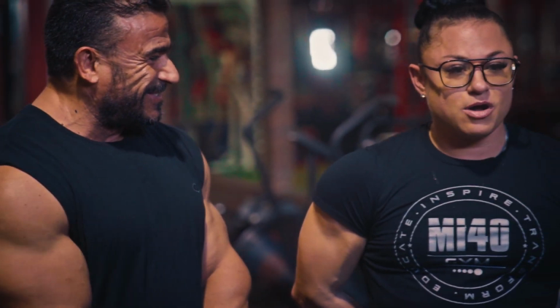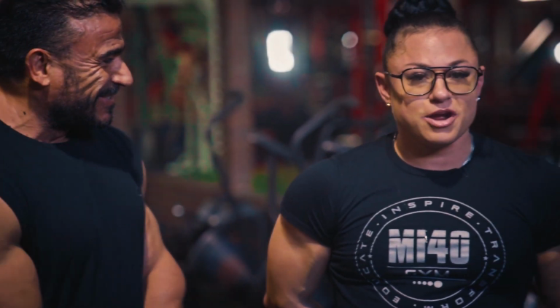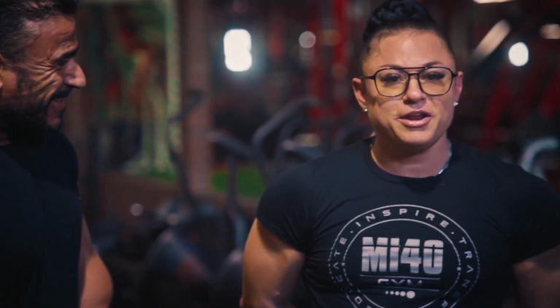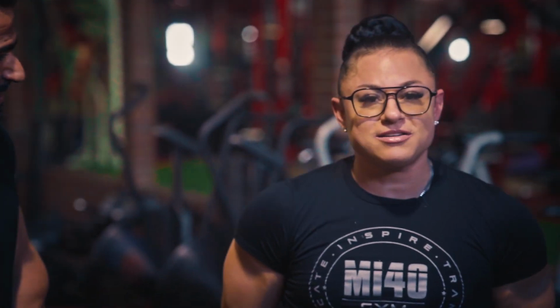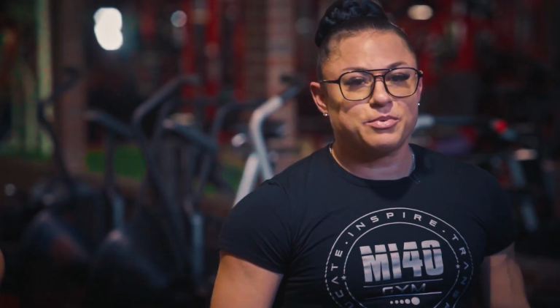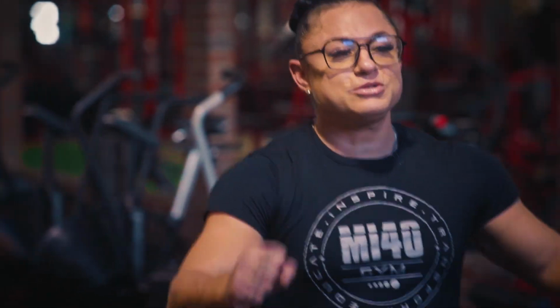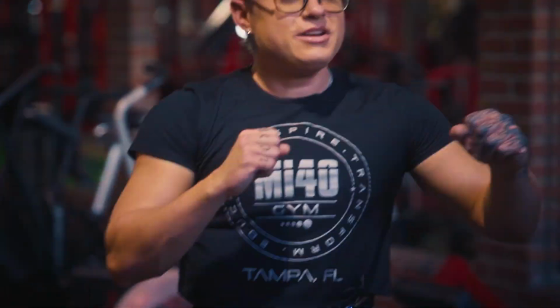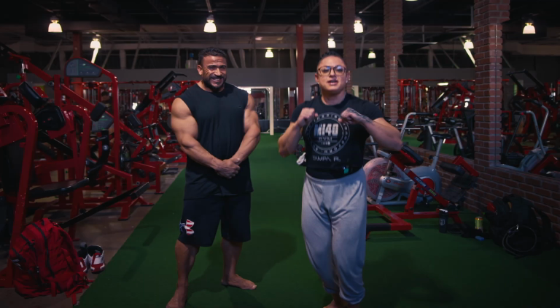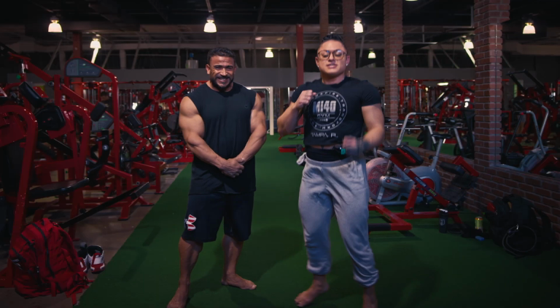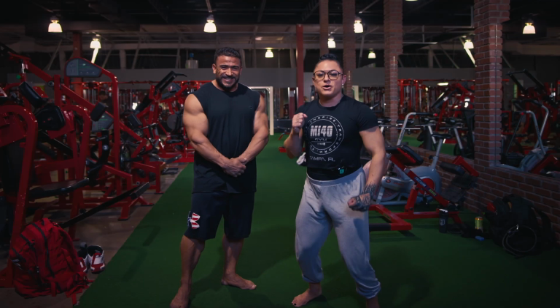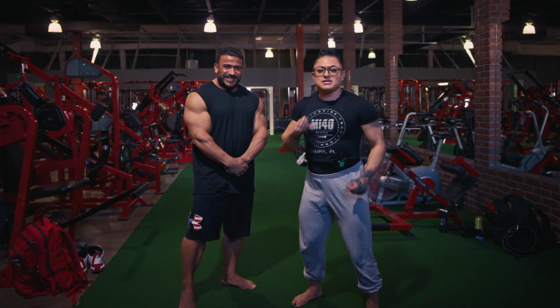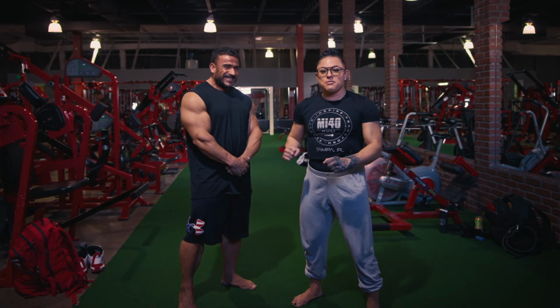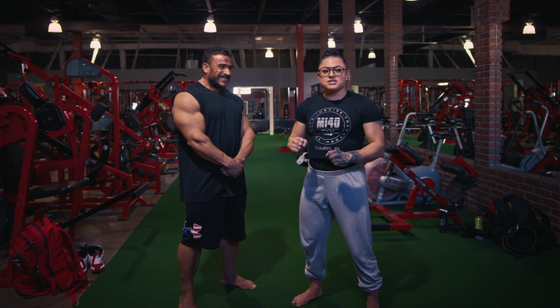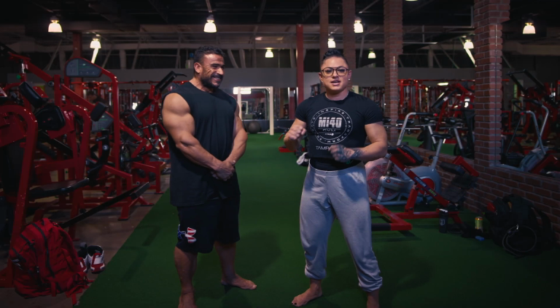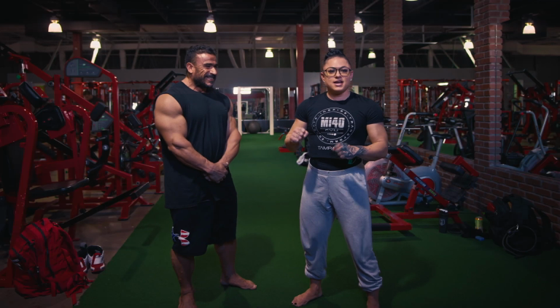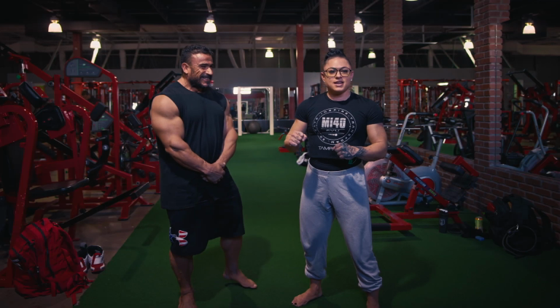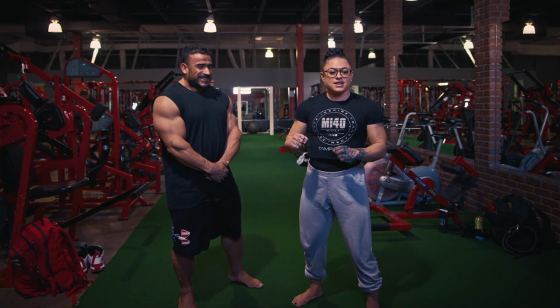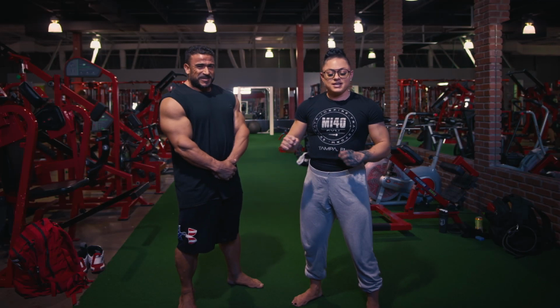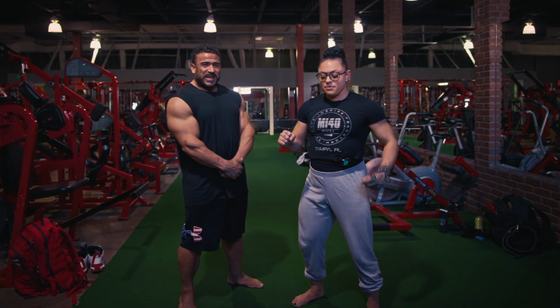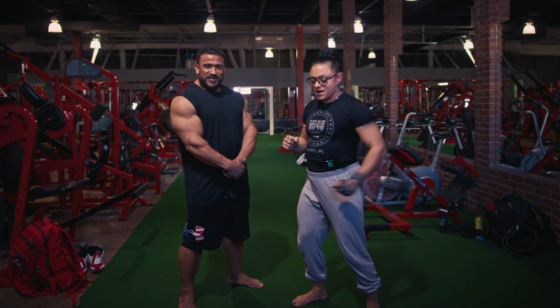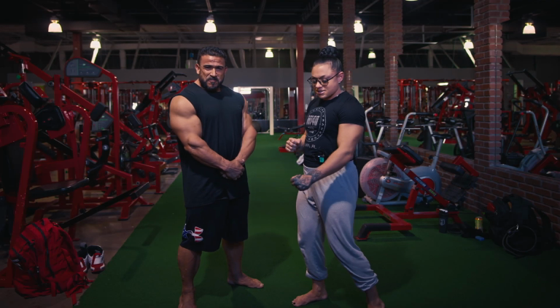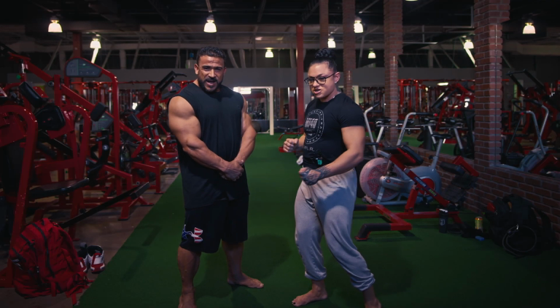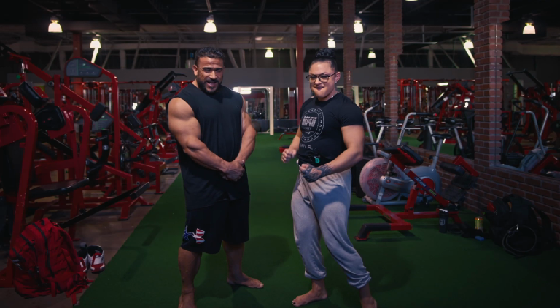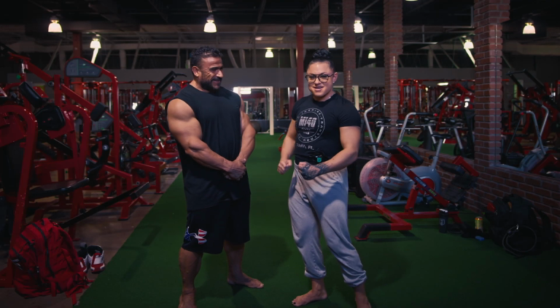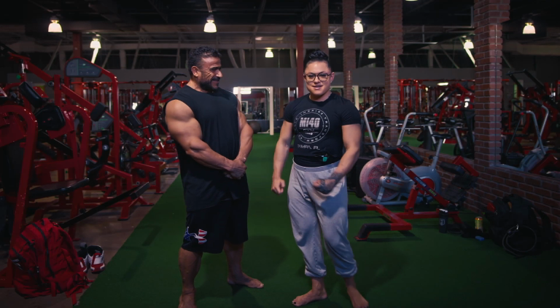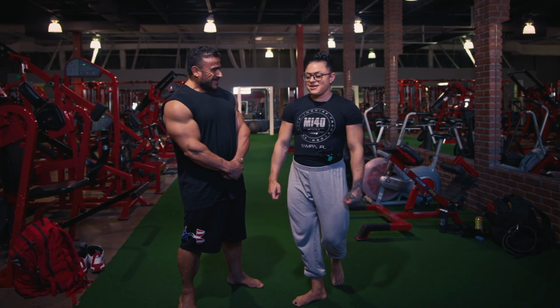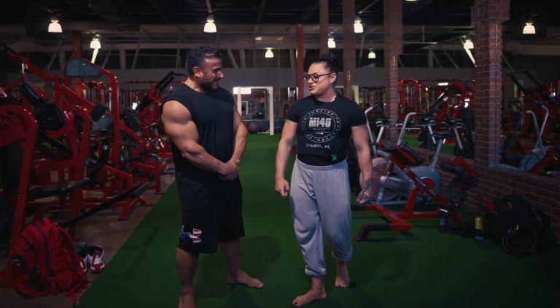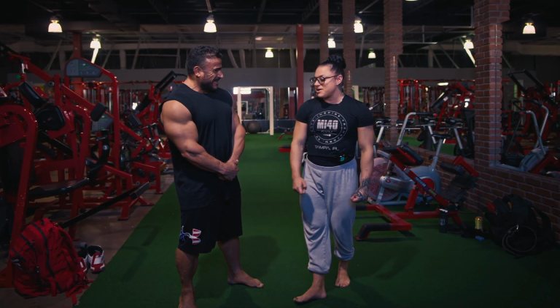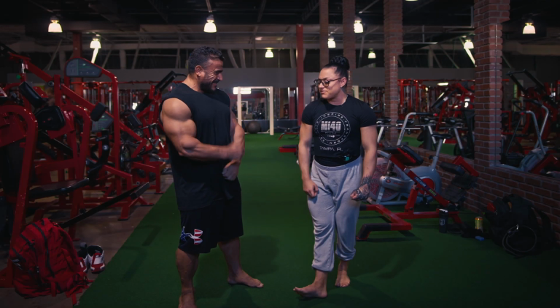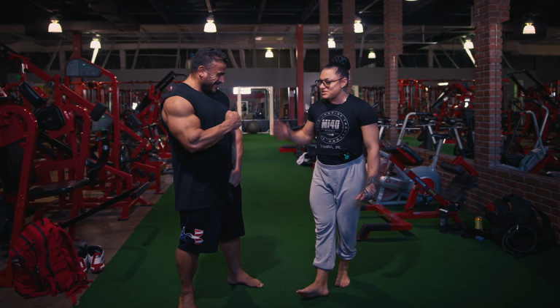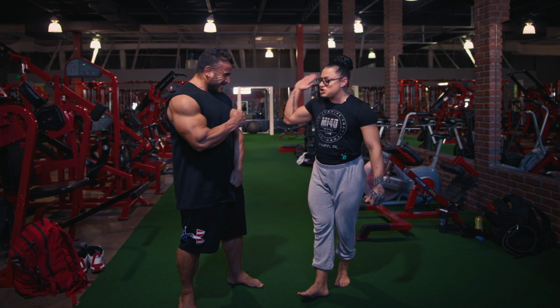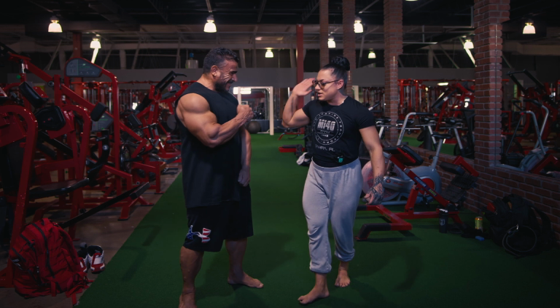Kamal's already an awesome poser, so this time we're just going to give him that extra edge. Let's do it.